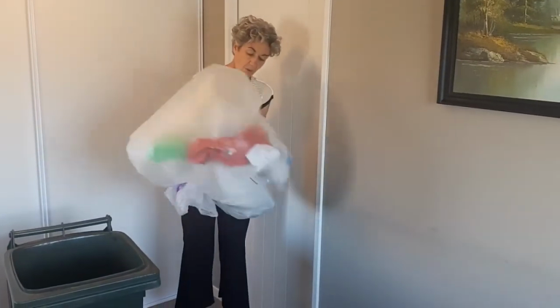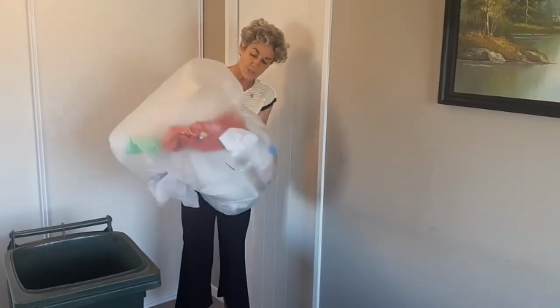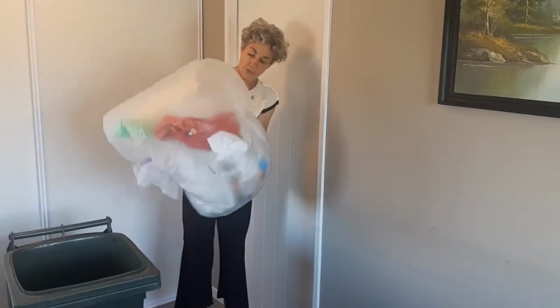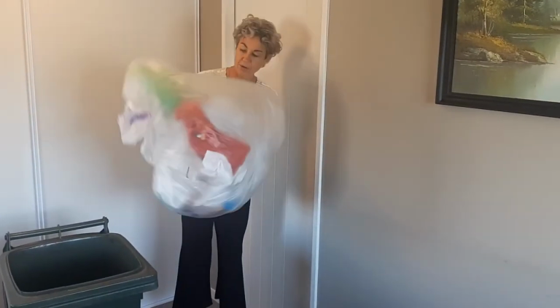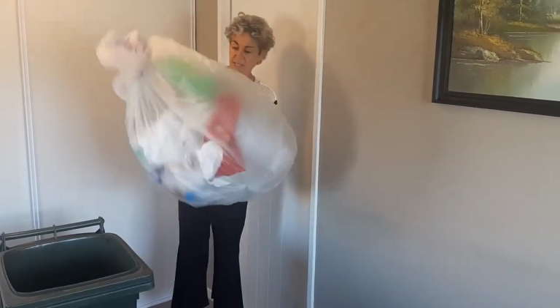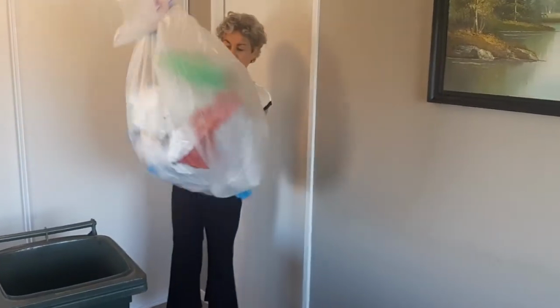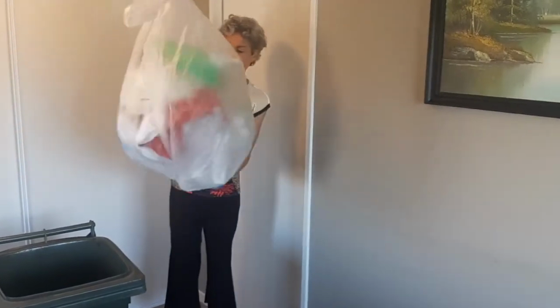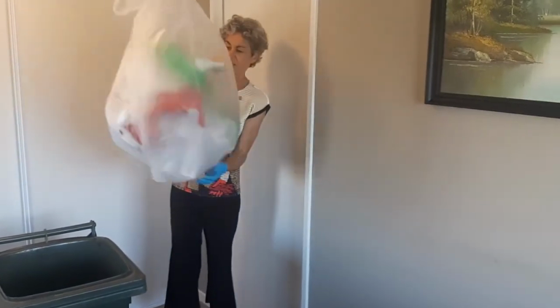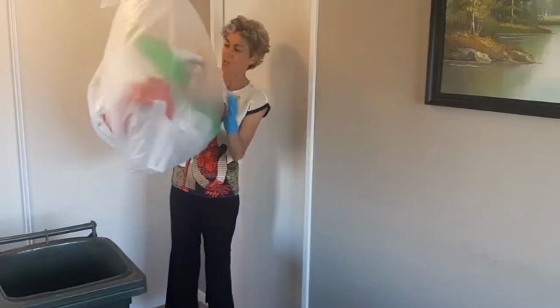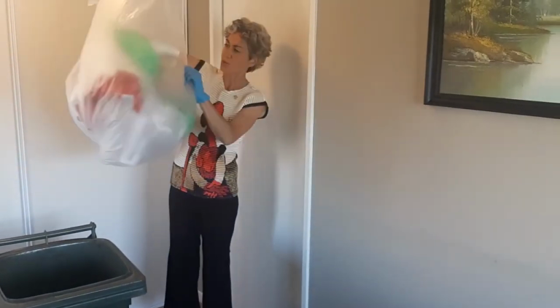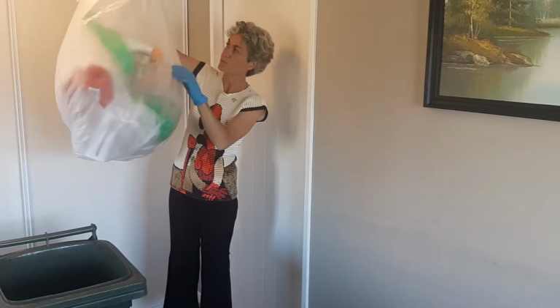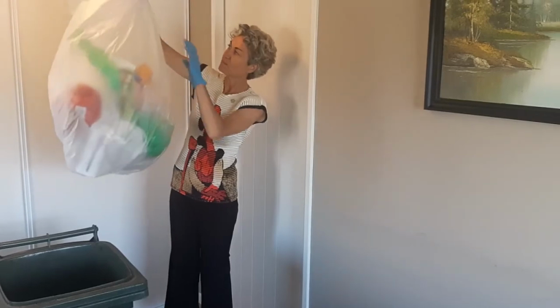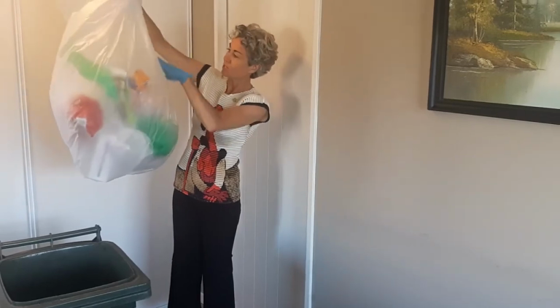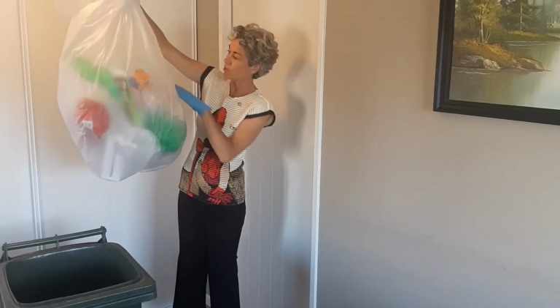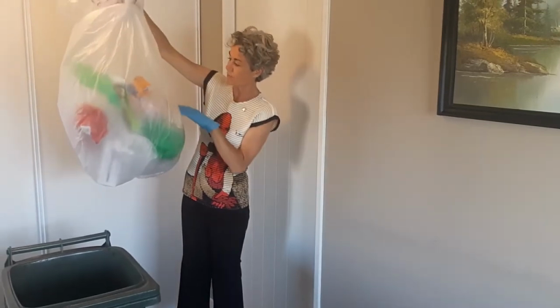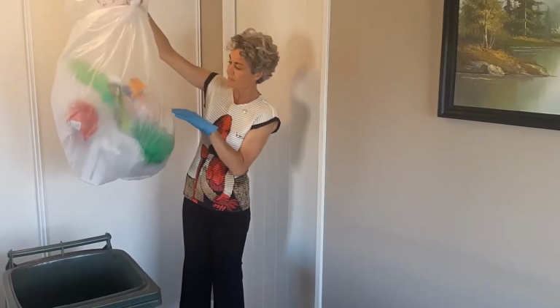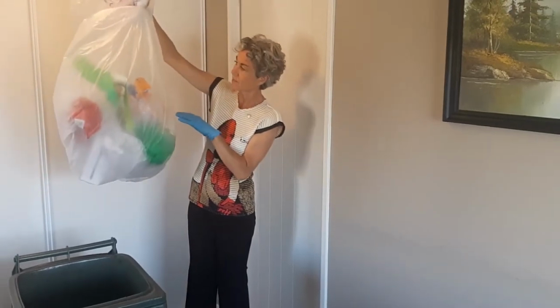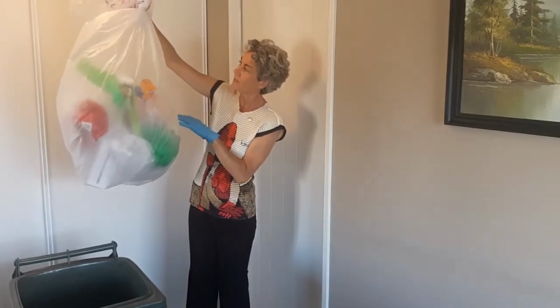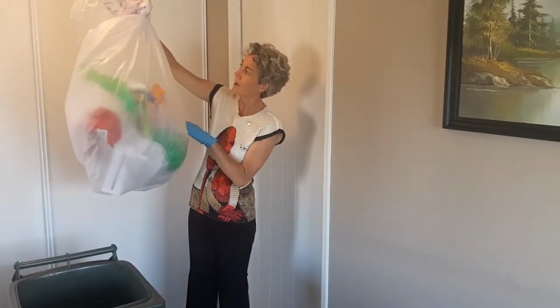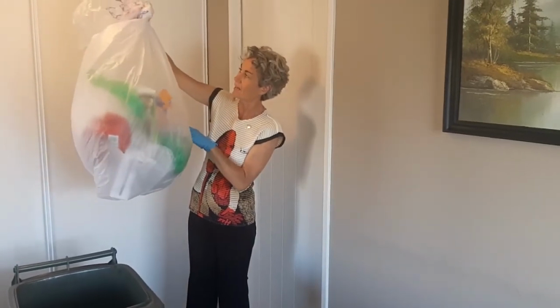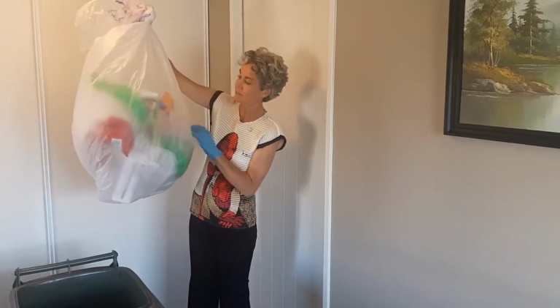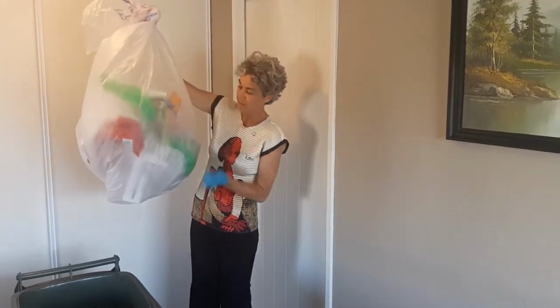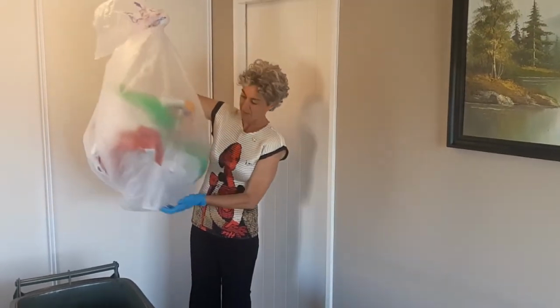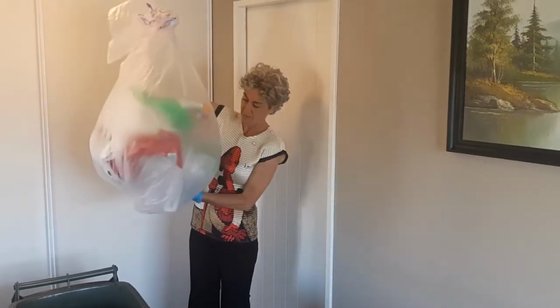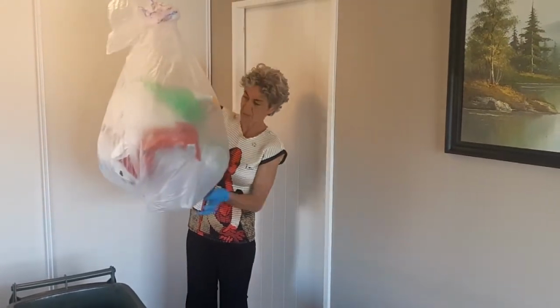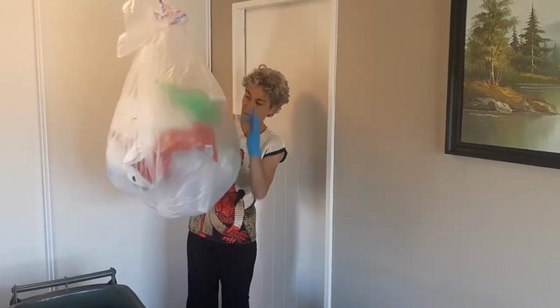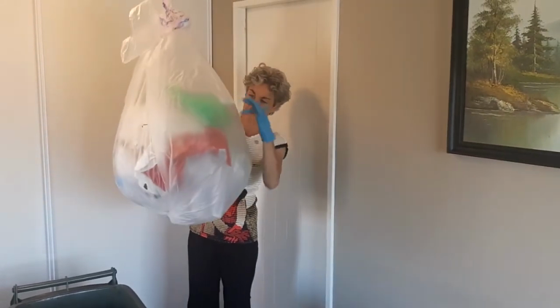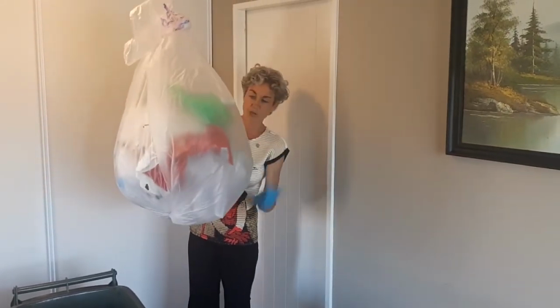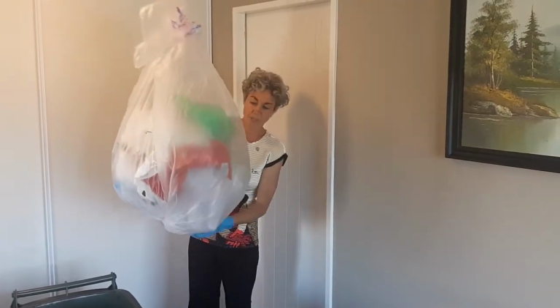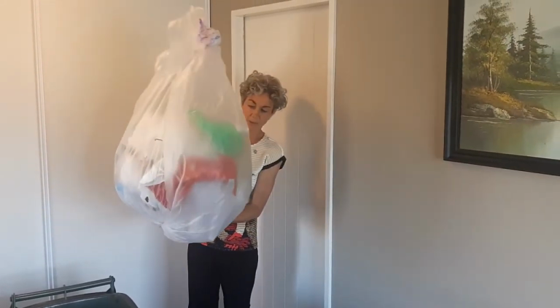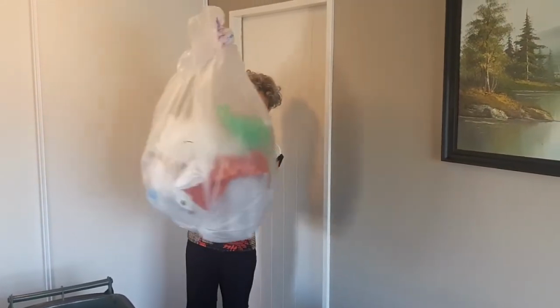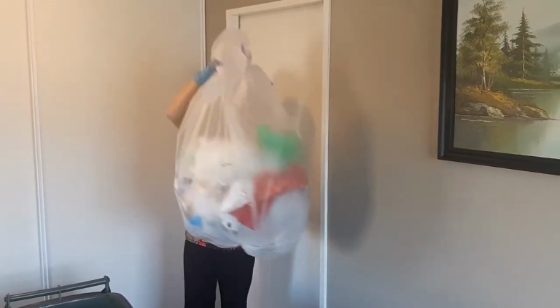Also notice that I didn't use much of the bin liner — all the rubbish dropped to the bottom.